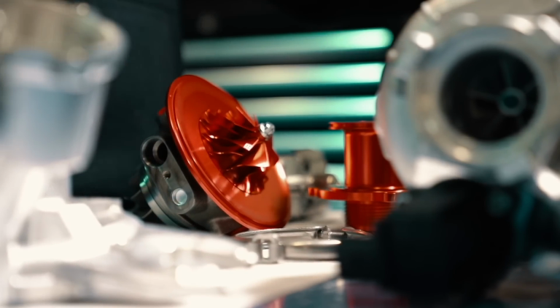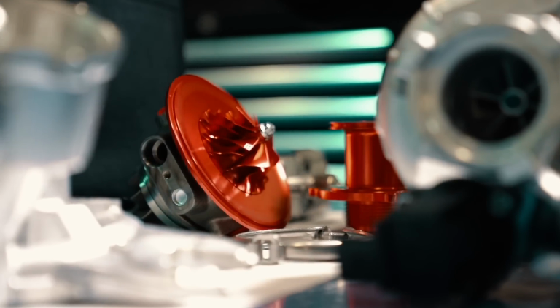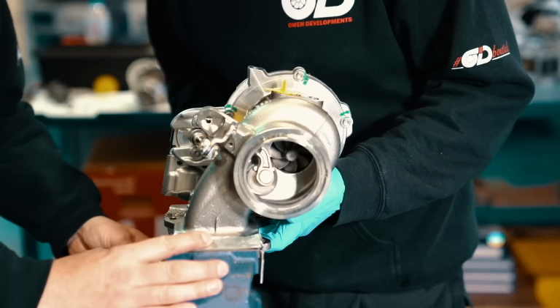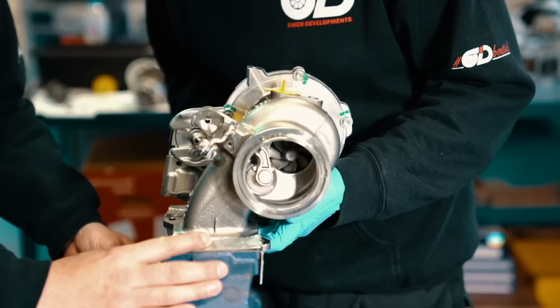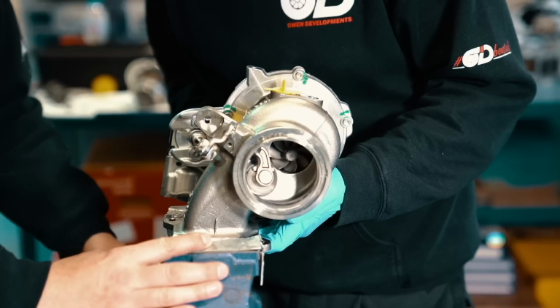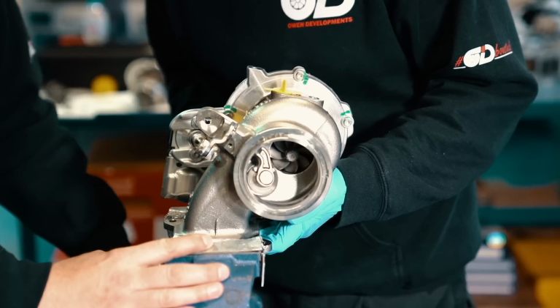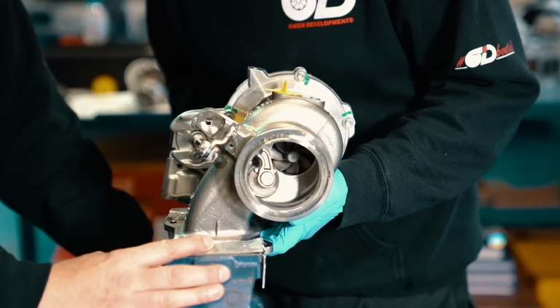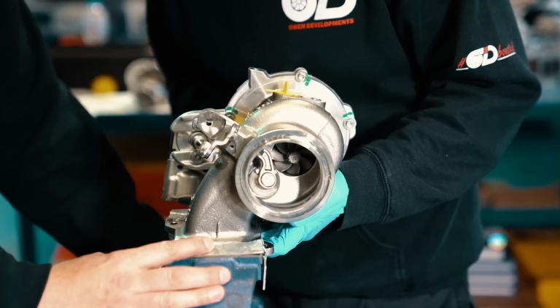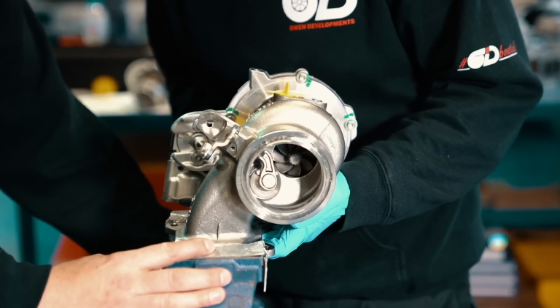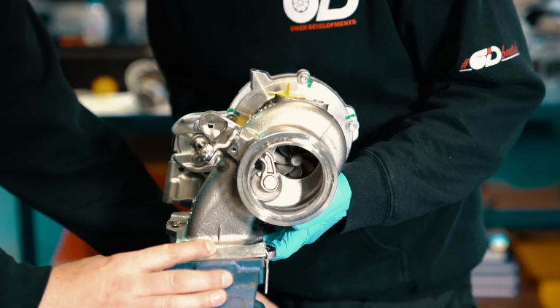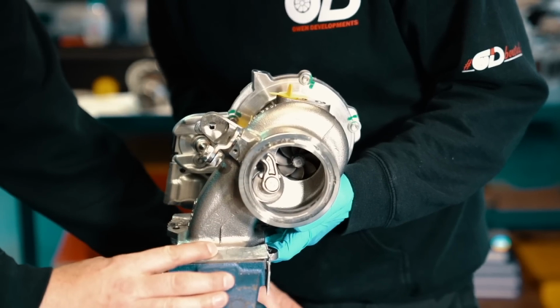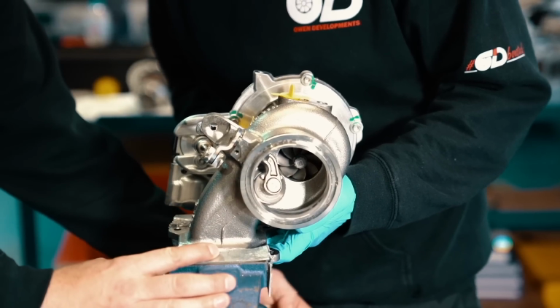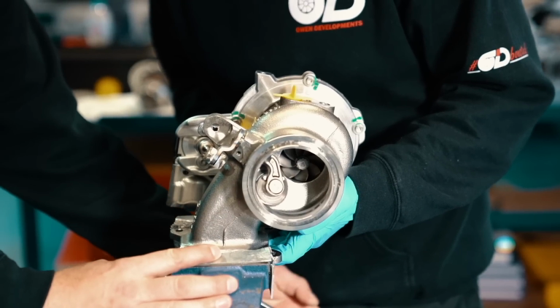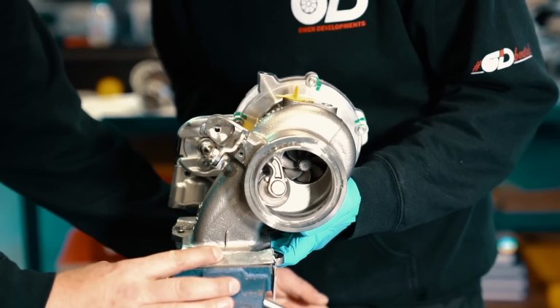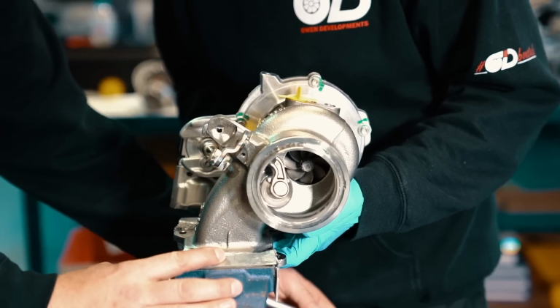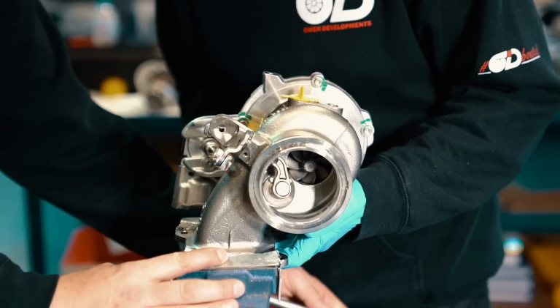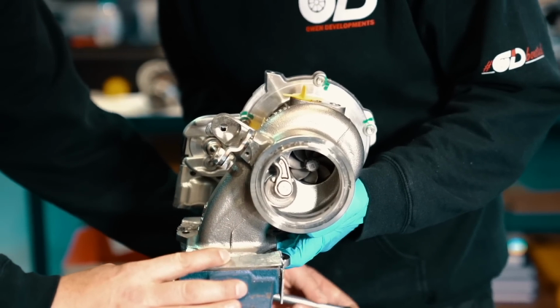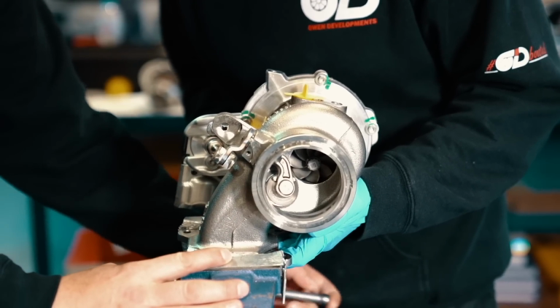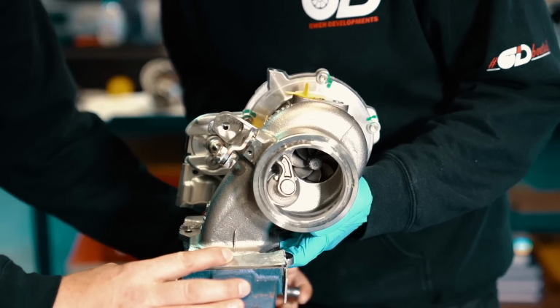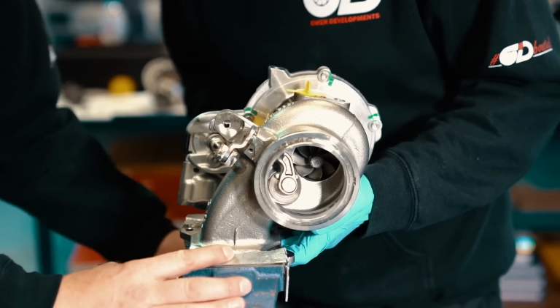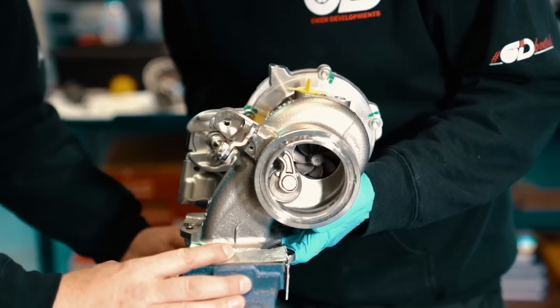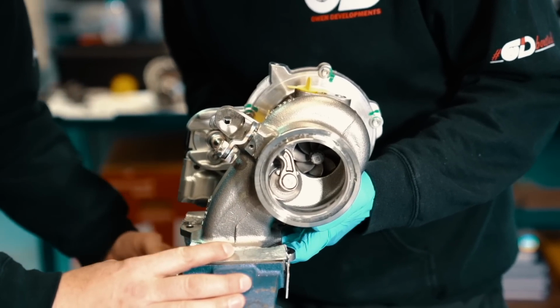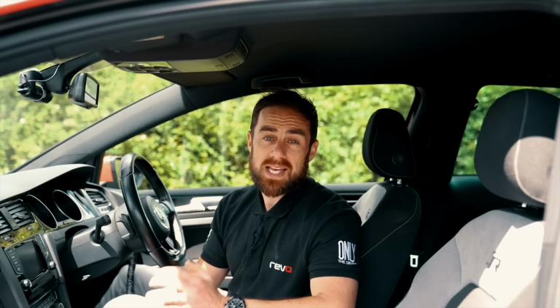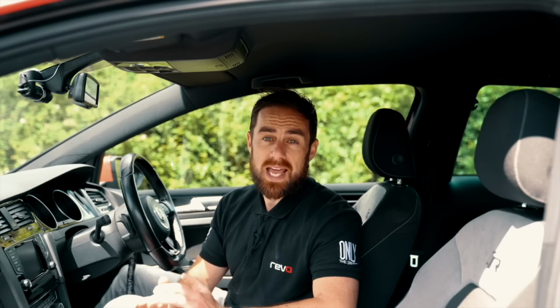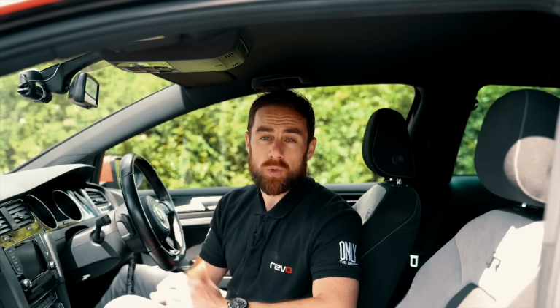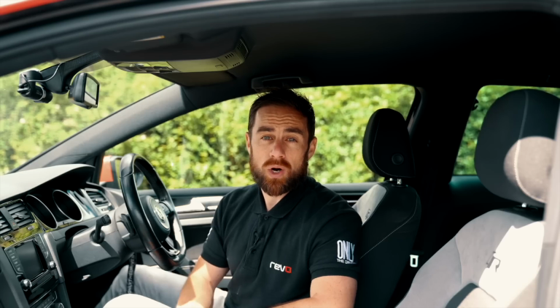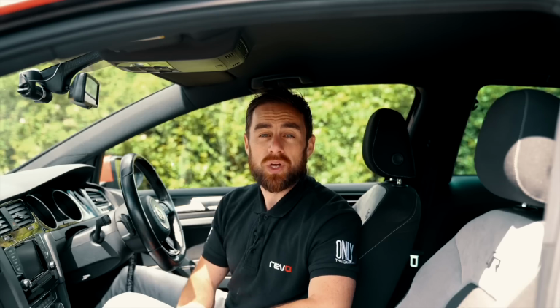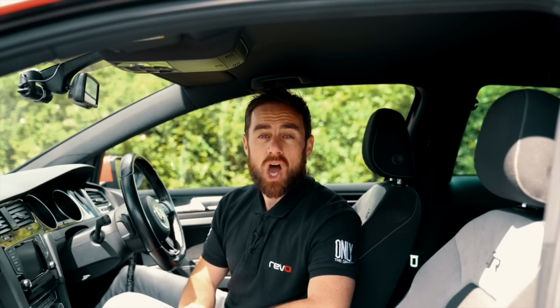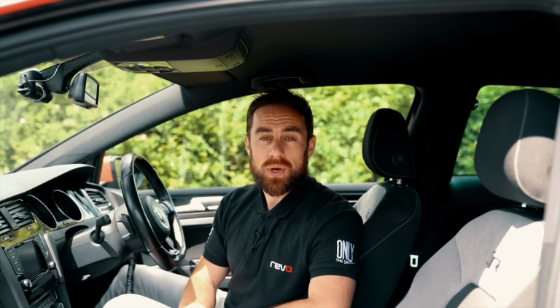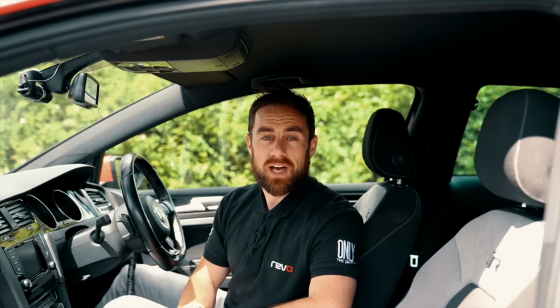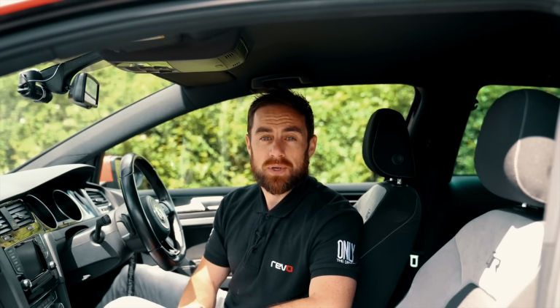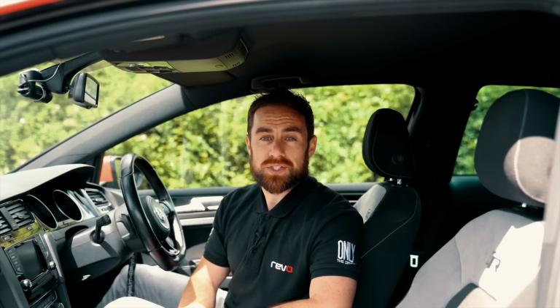We're now working with one of the most recognised and highly respected turbo specialists in the world, Owen Developments.